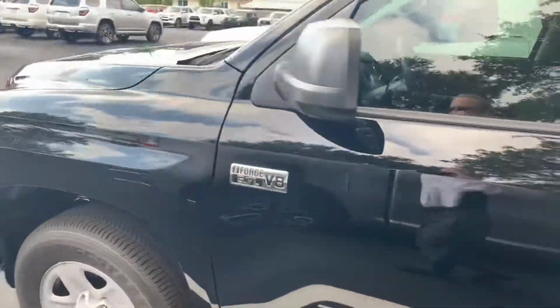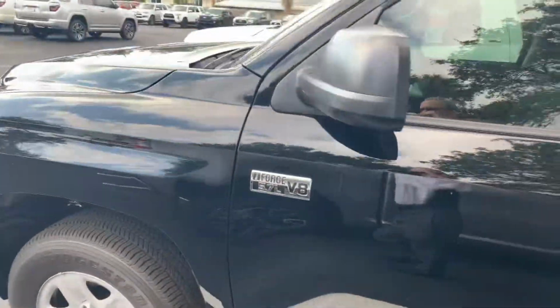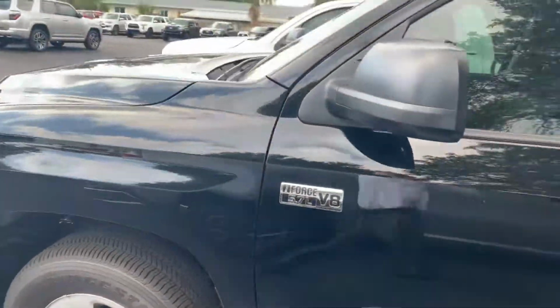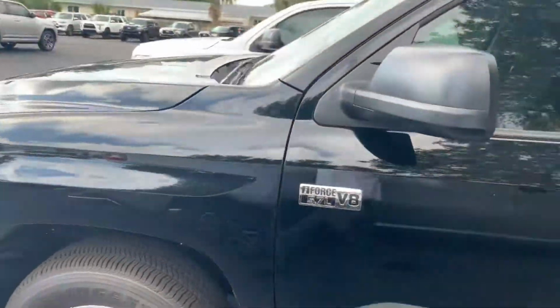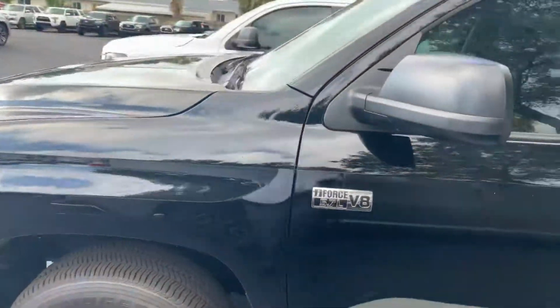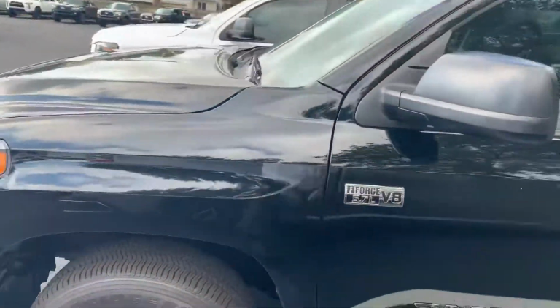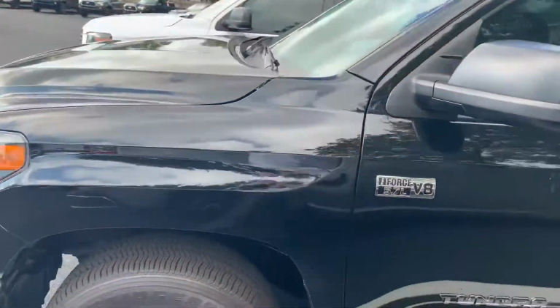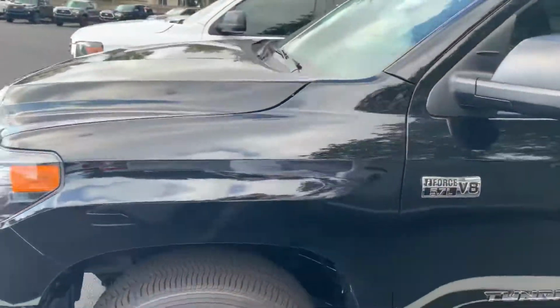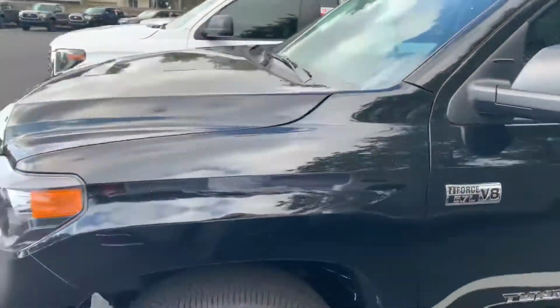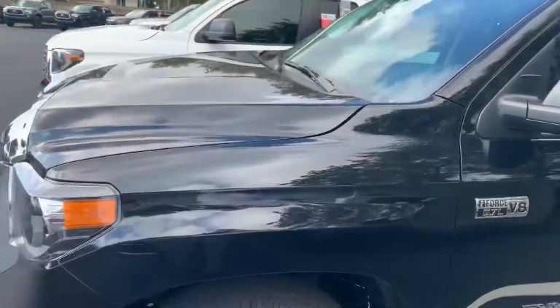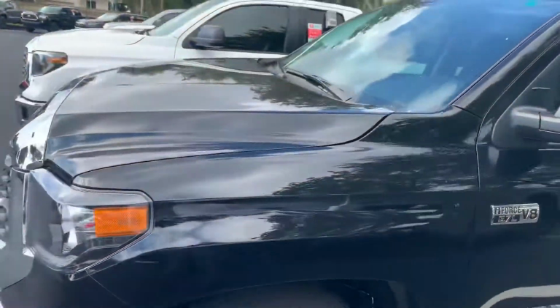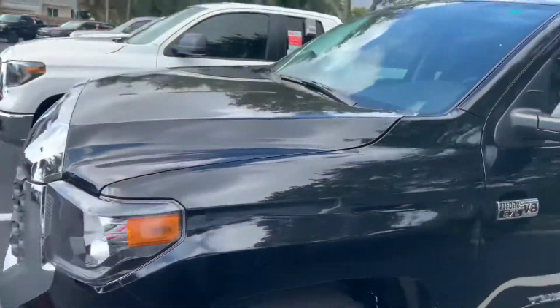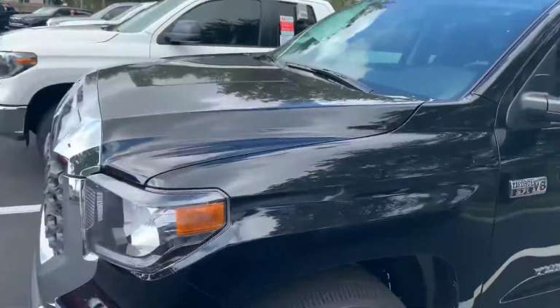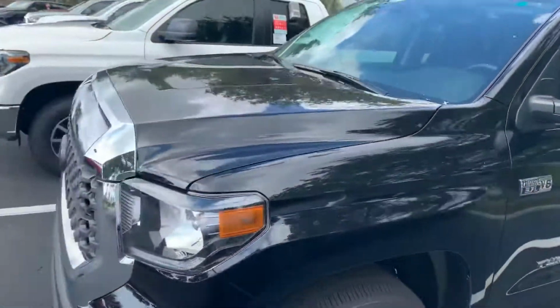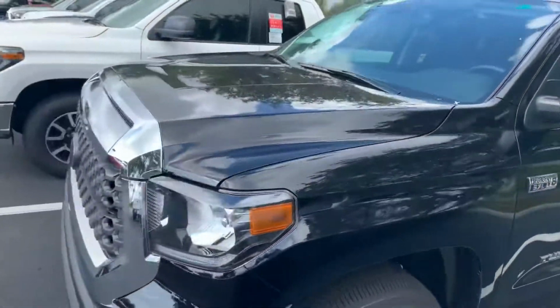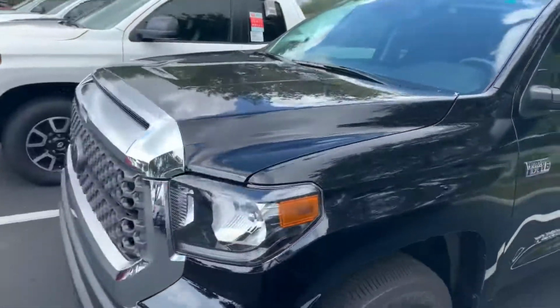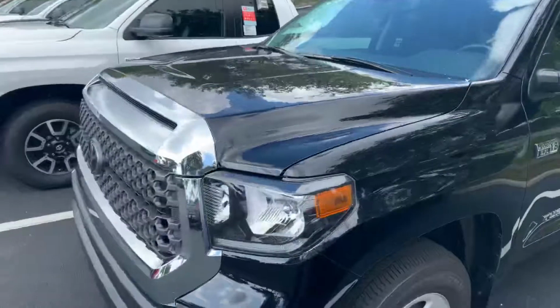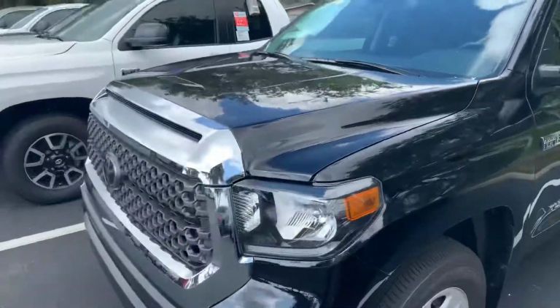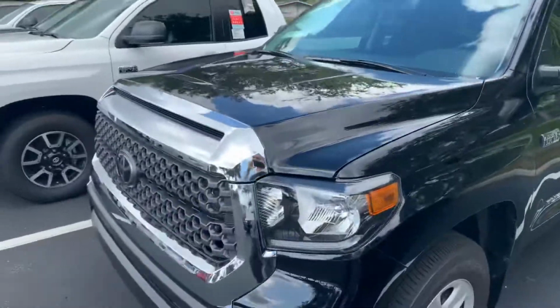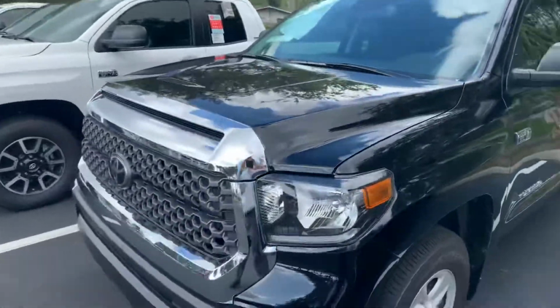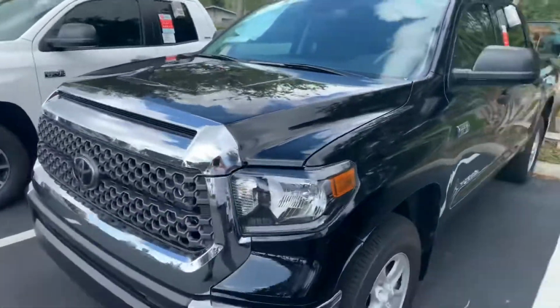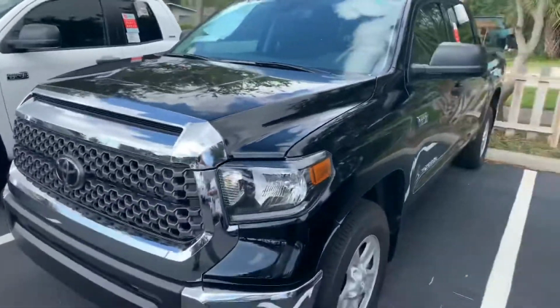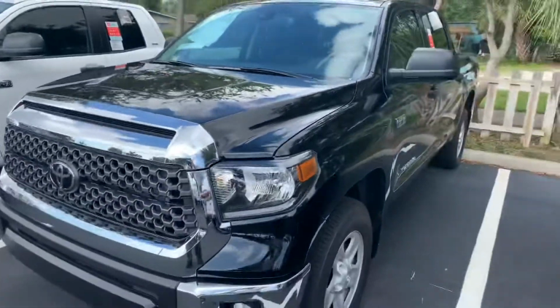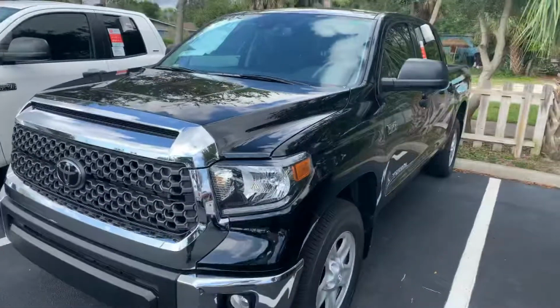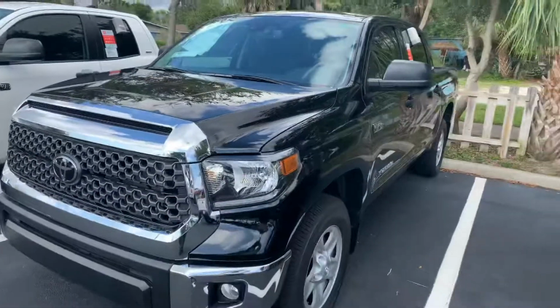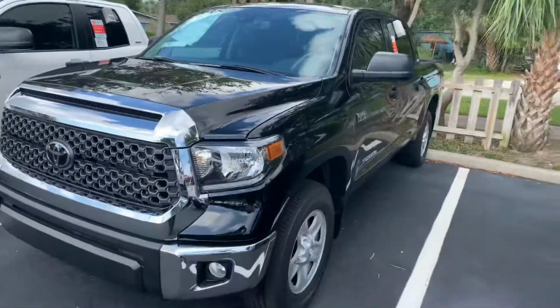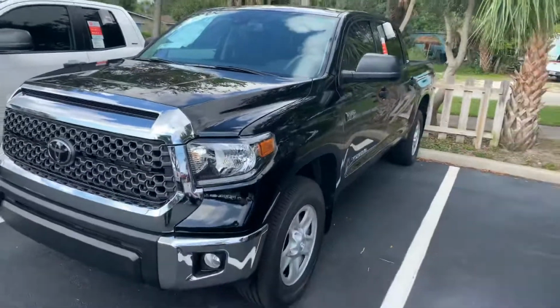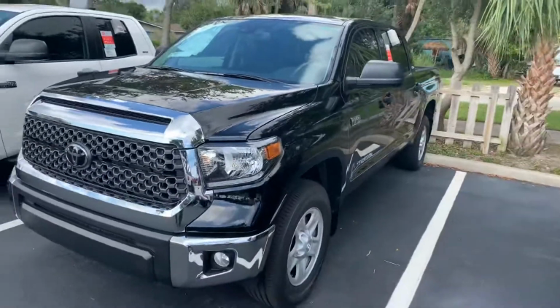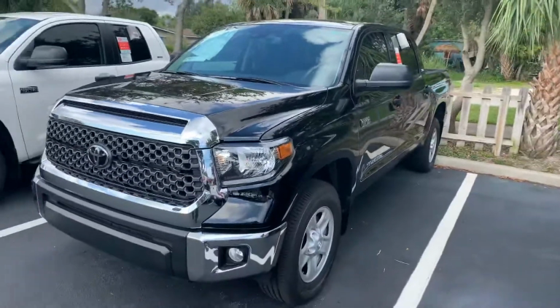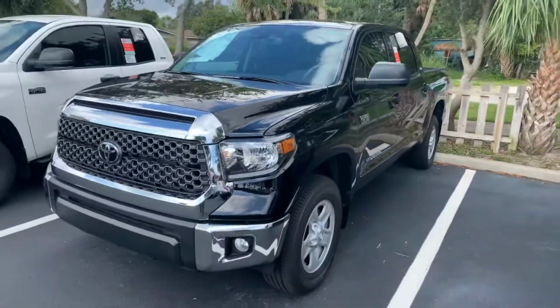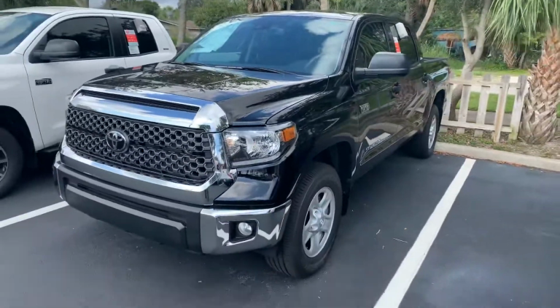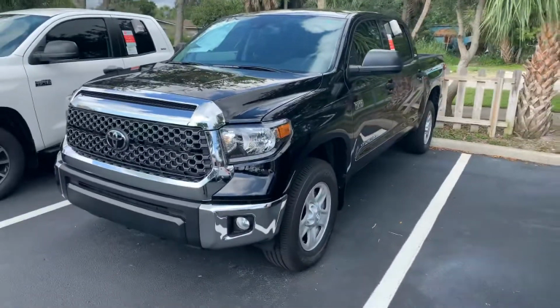You can reach me at 321-254-8888 extension 265. Again, this is Roger at Toyota of Melbourne.